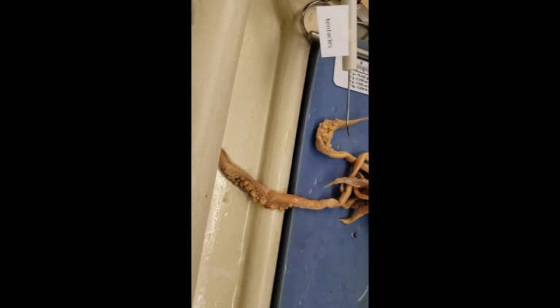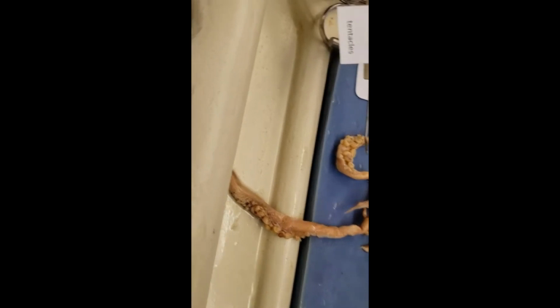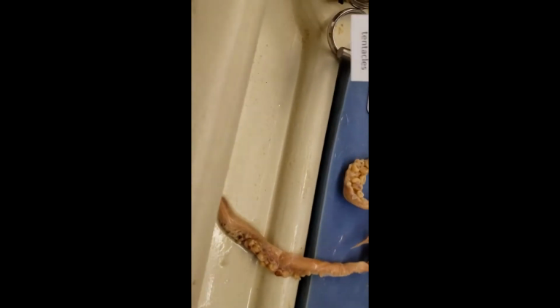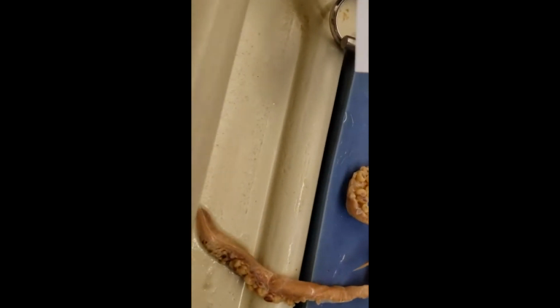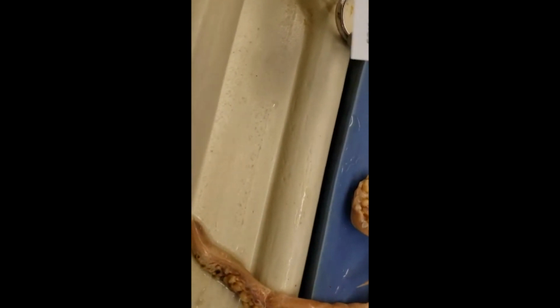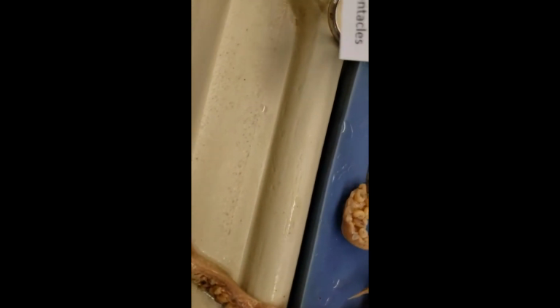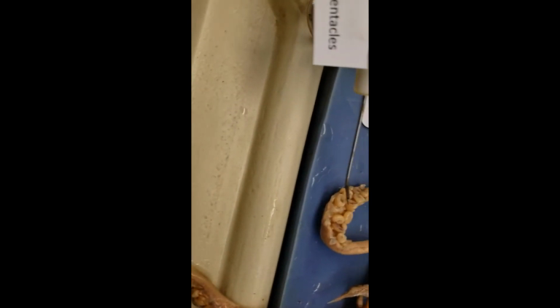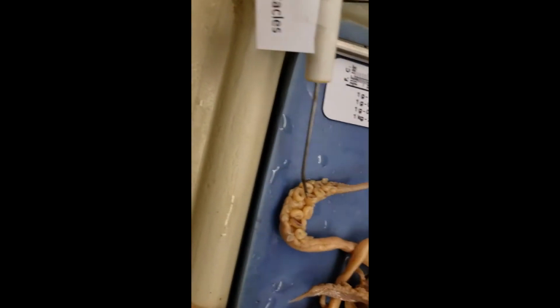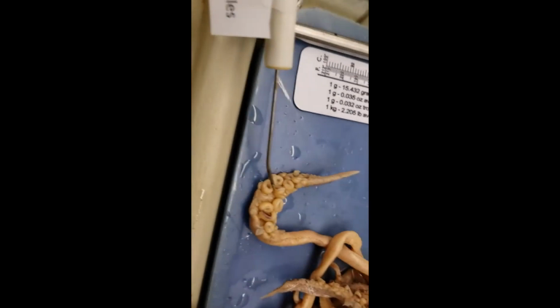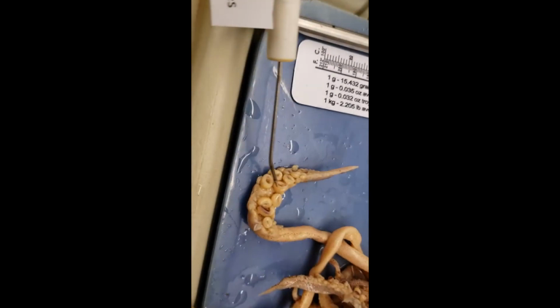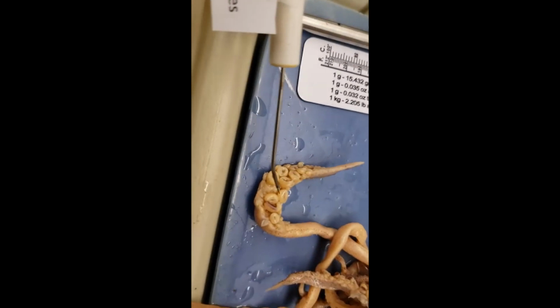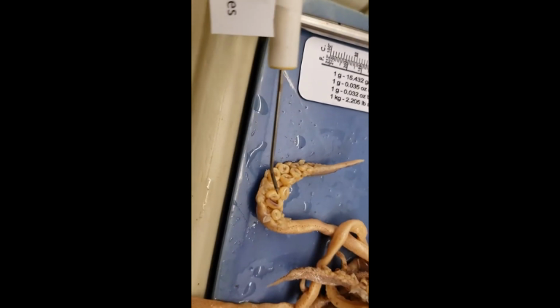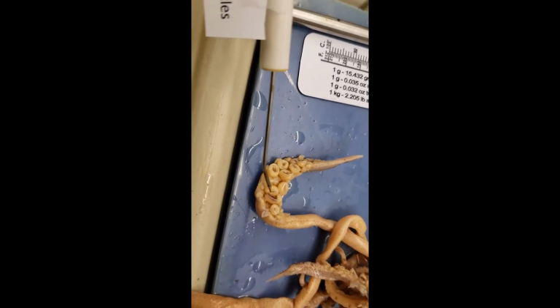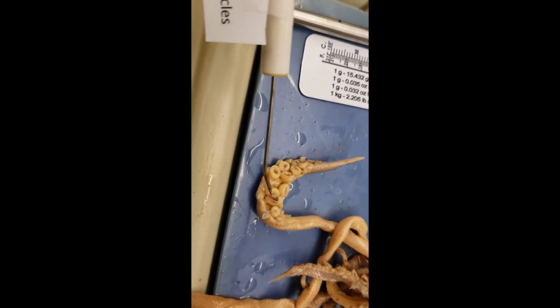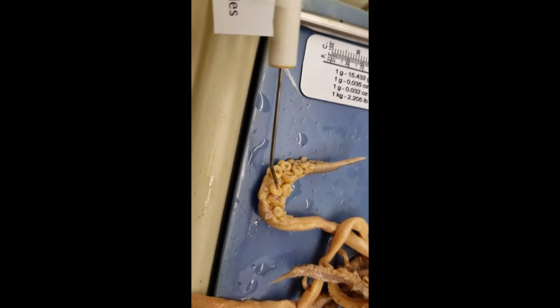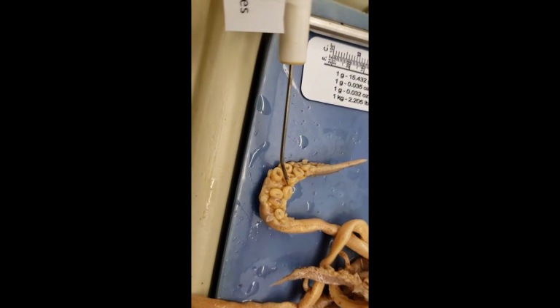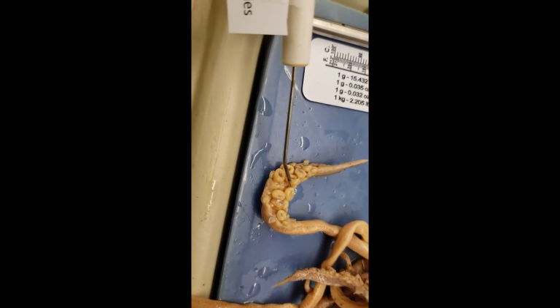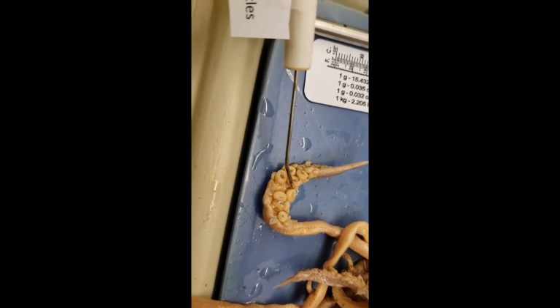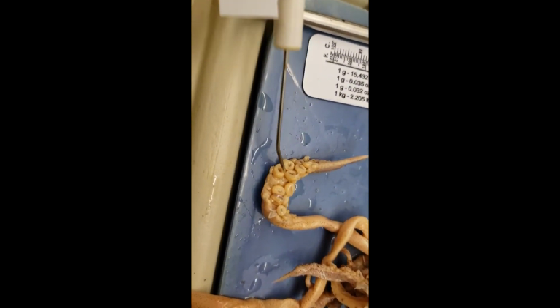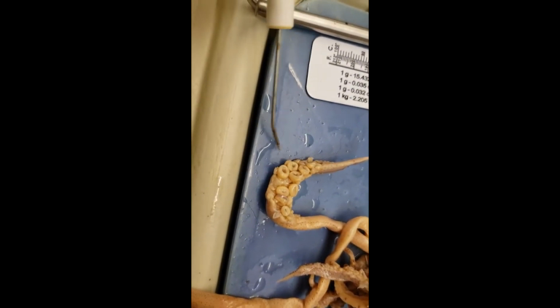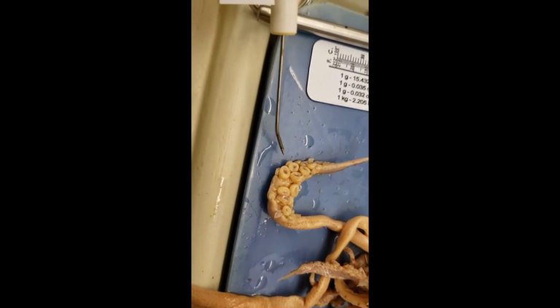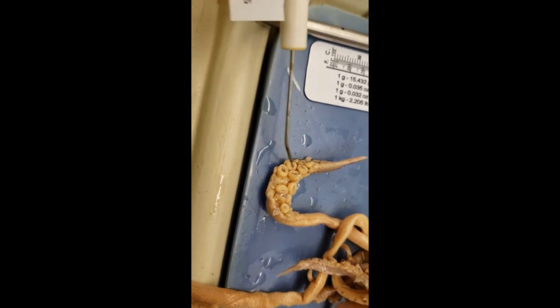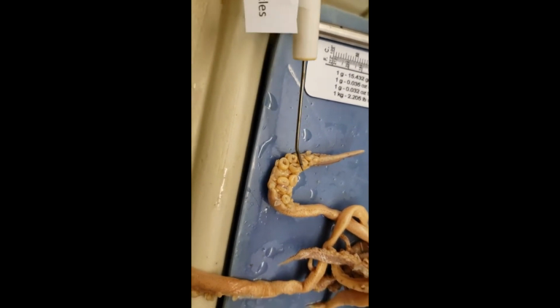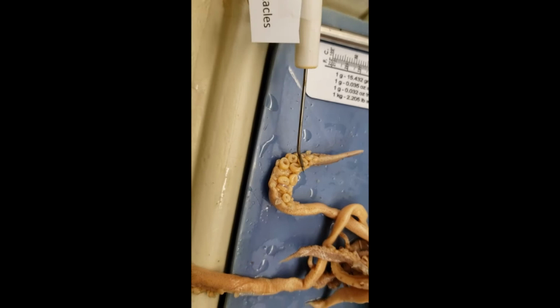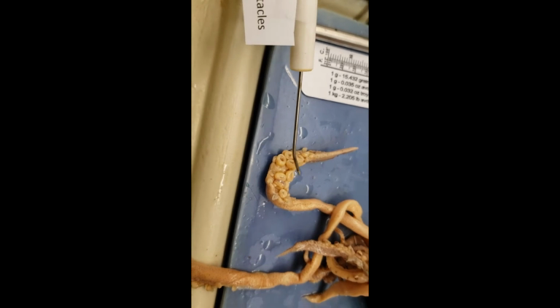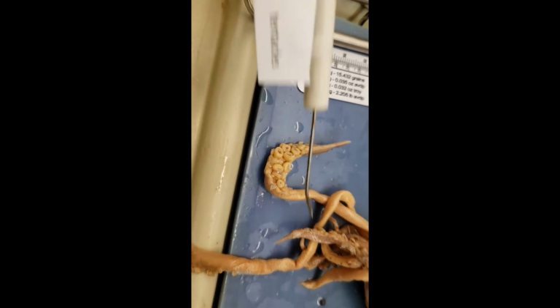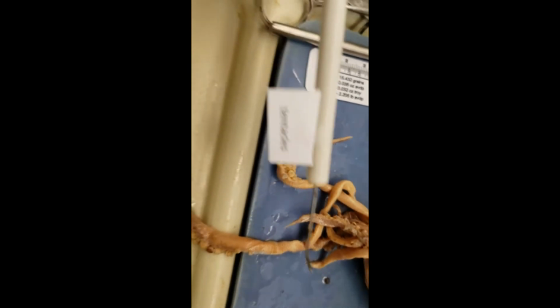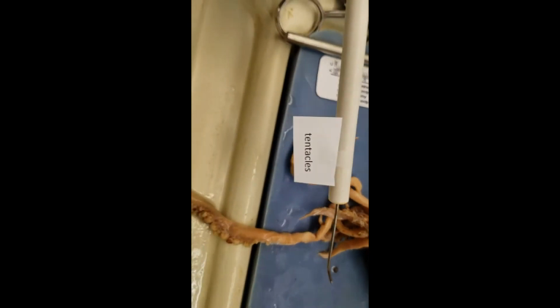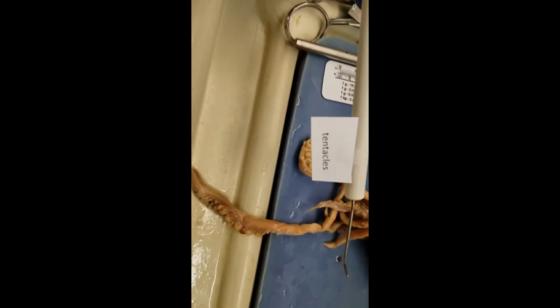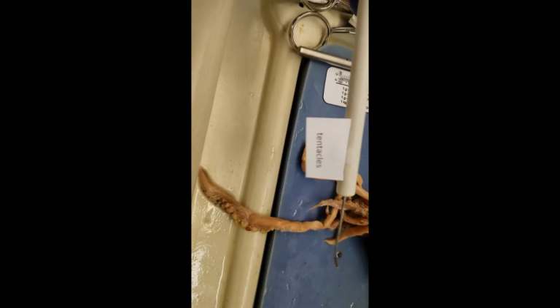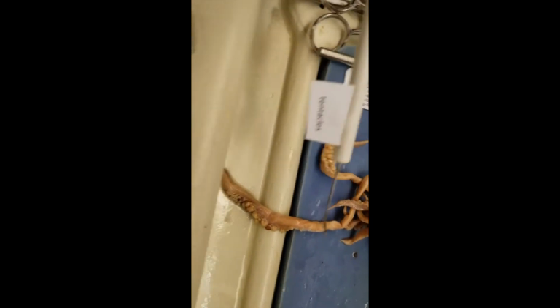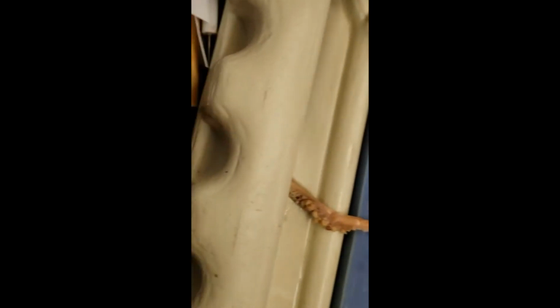Look at those suckers on there — suckers. They latch onto their prey.